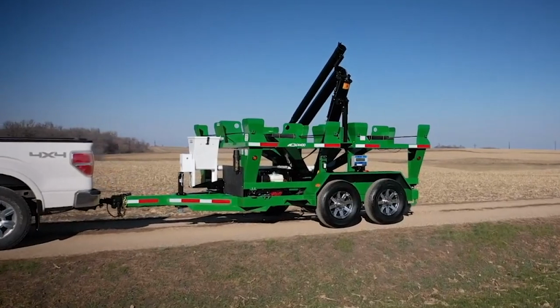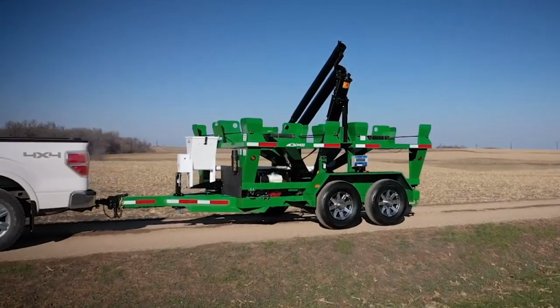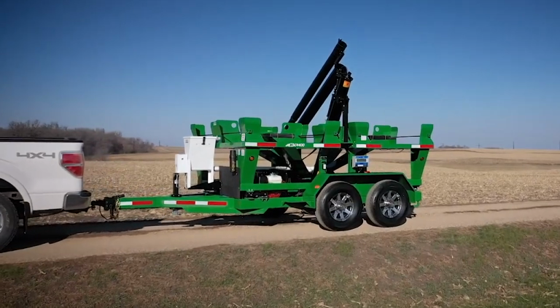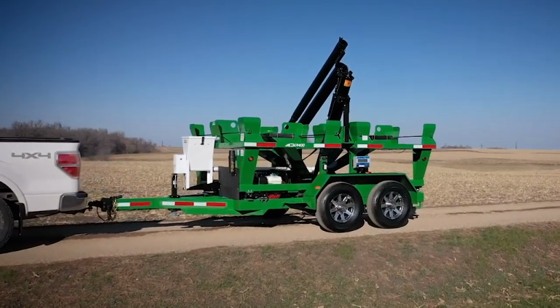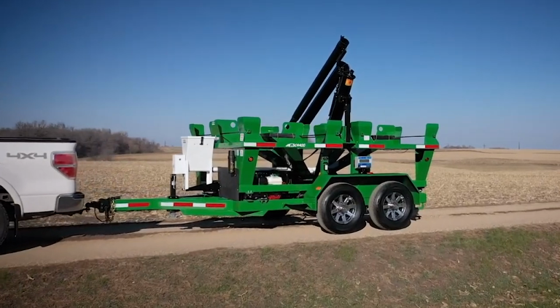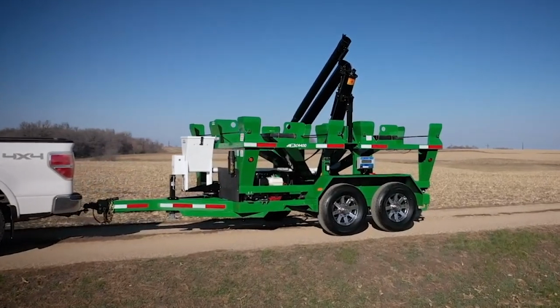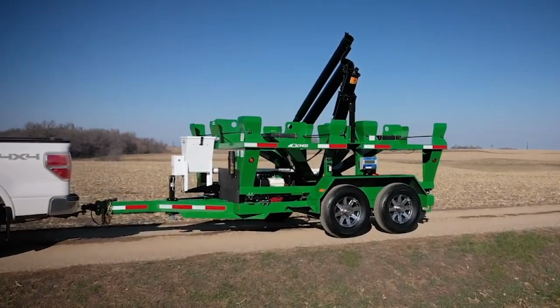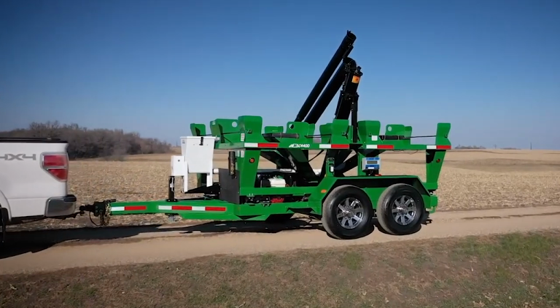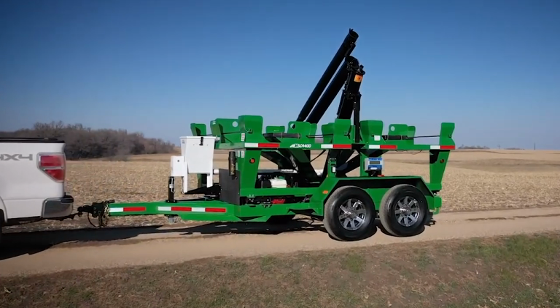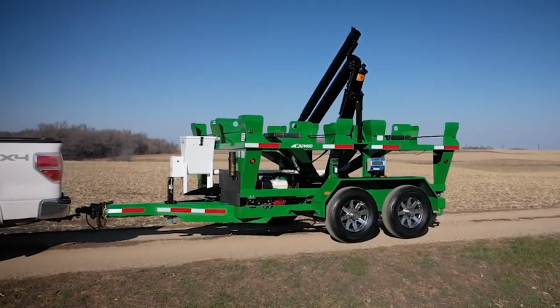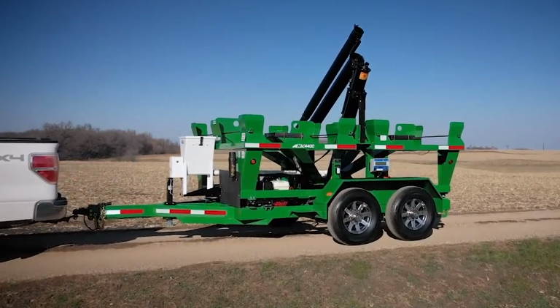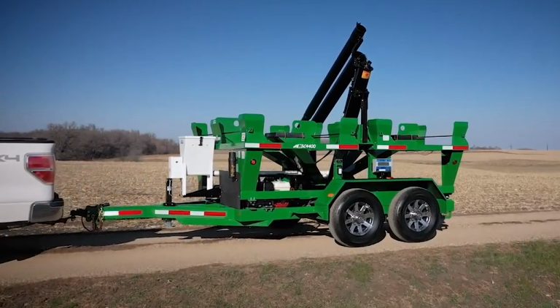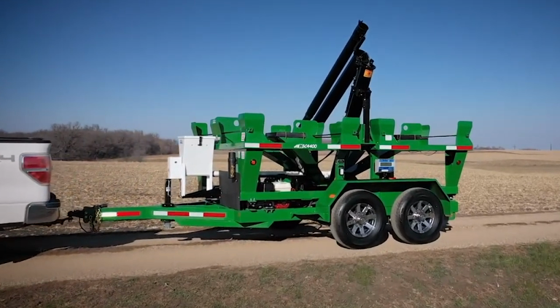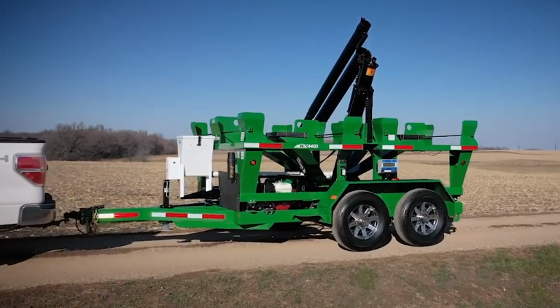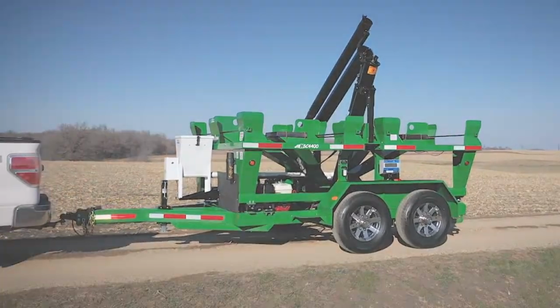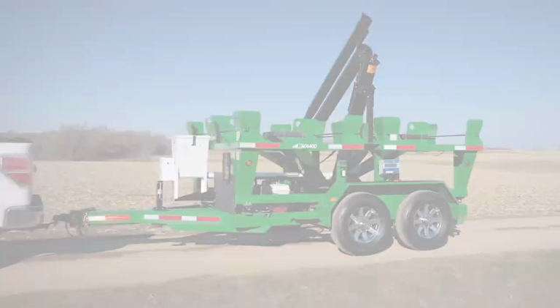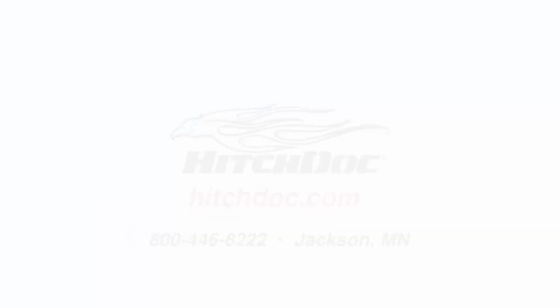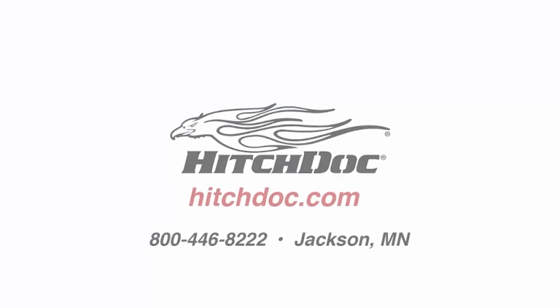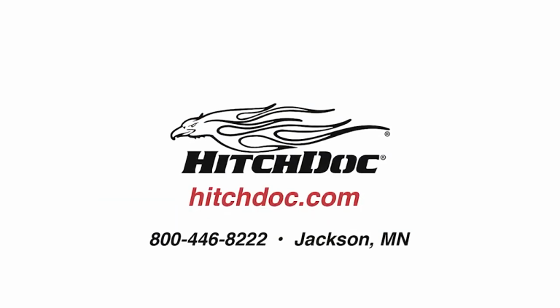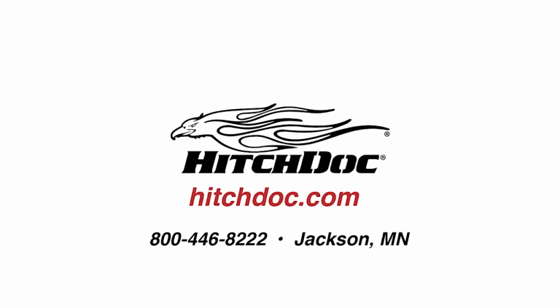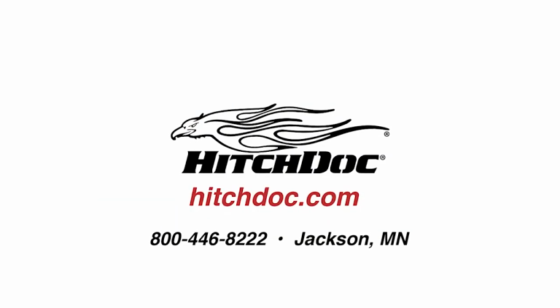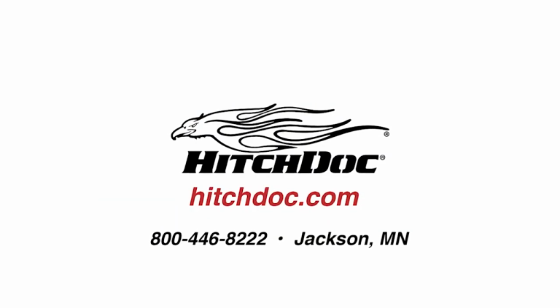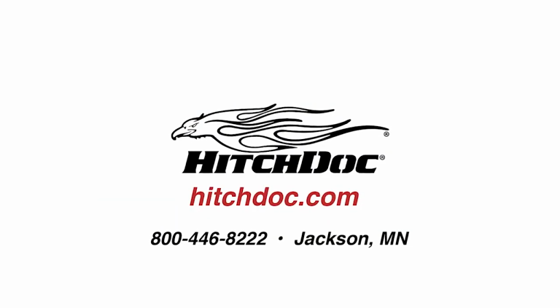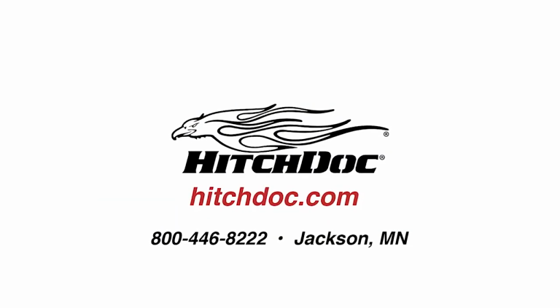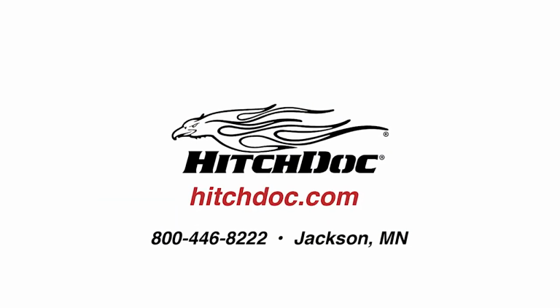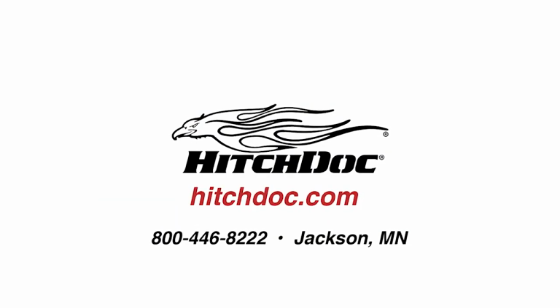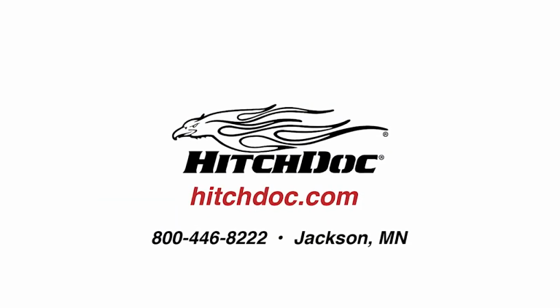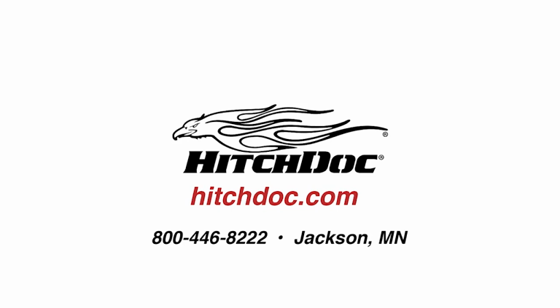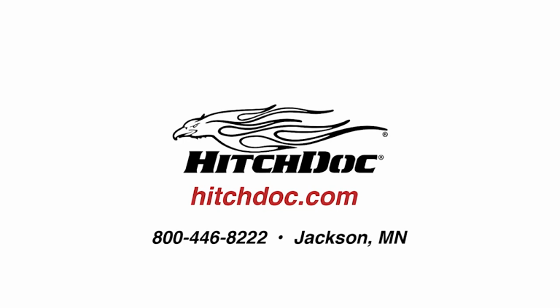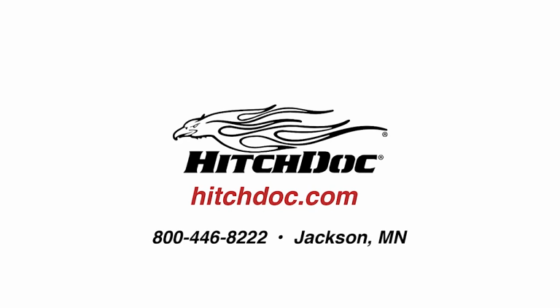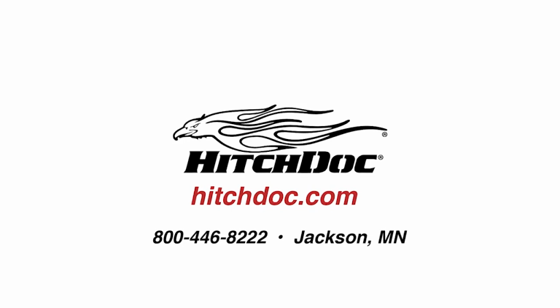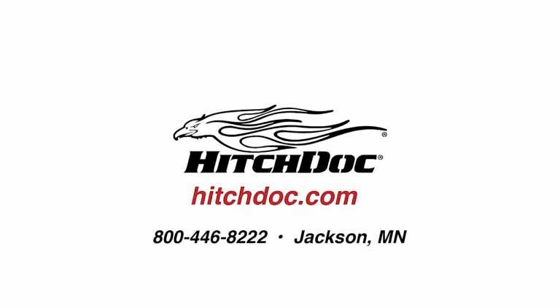Visit us online at hitchdoc.com for more information about our complete Travis Seed Cart lineup.